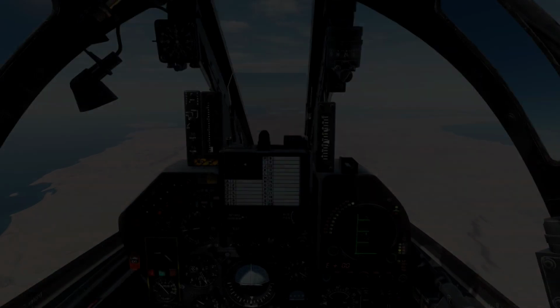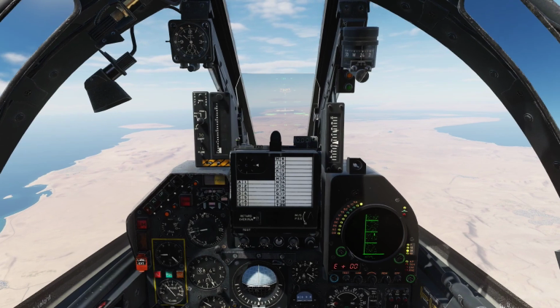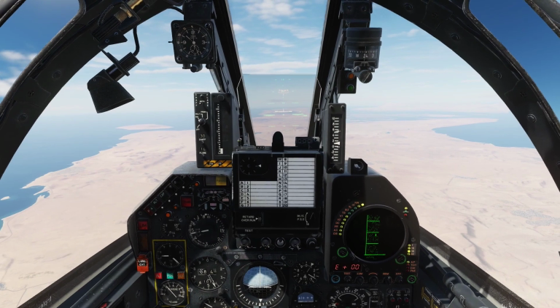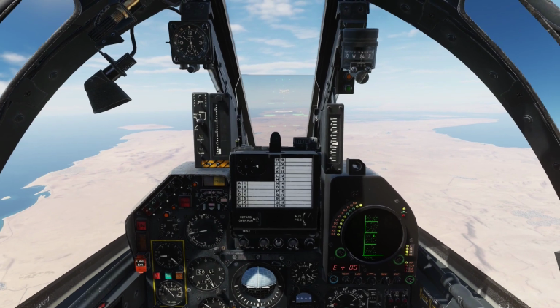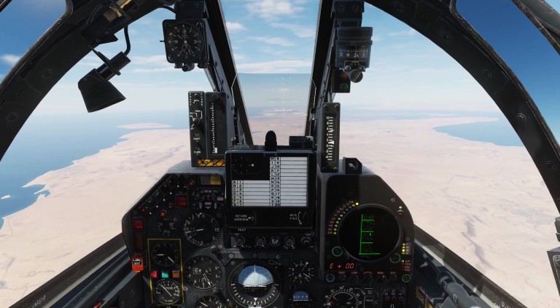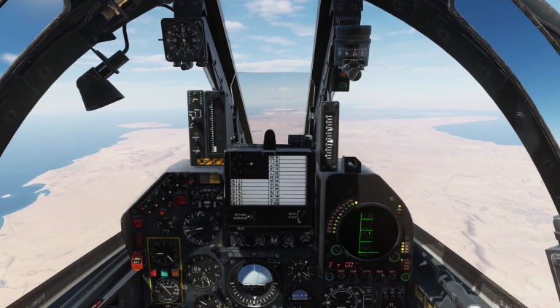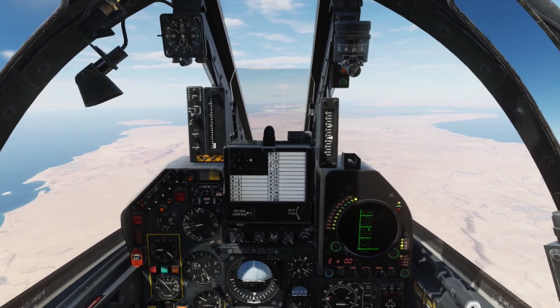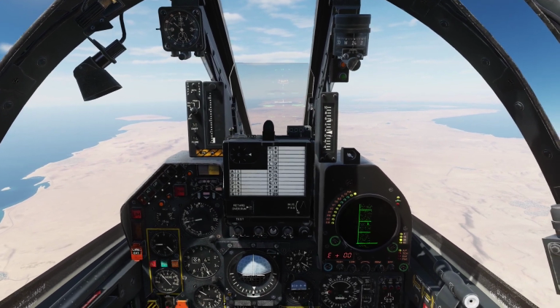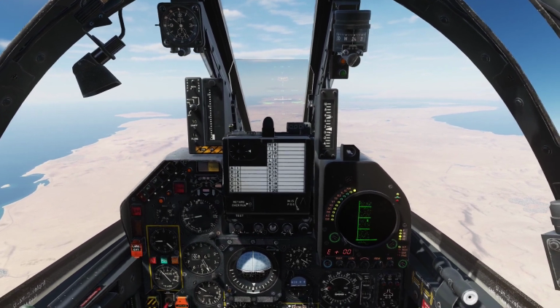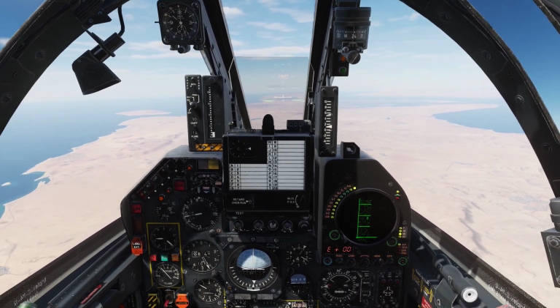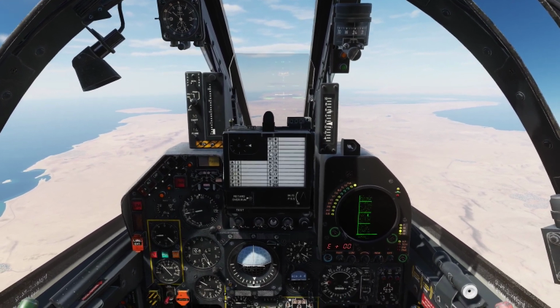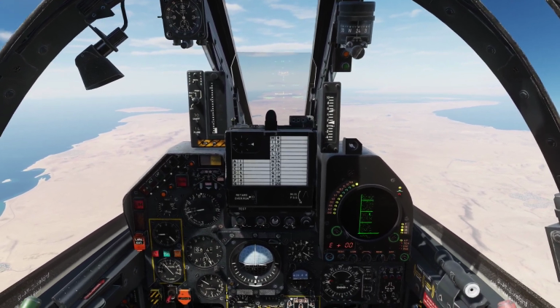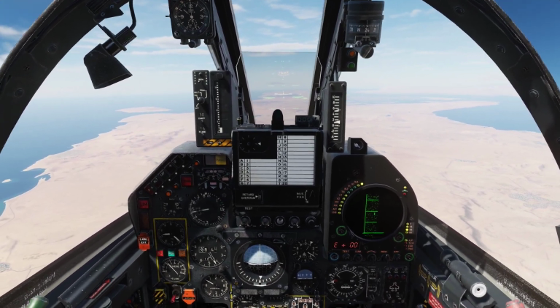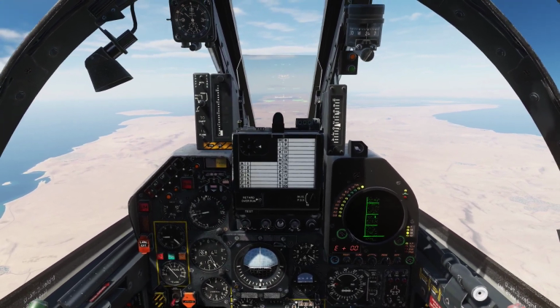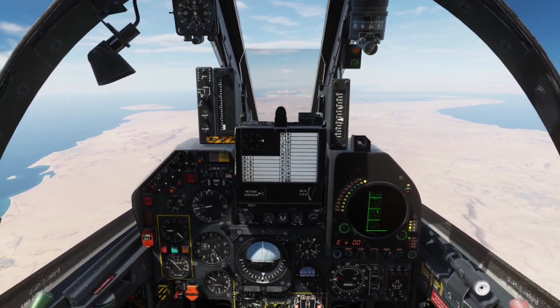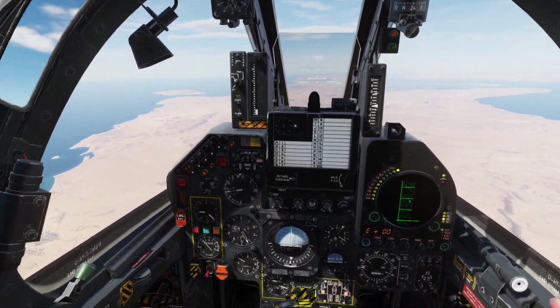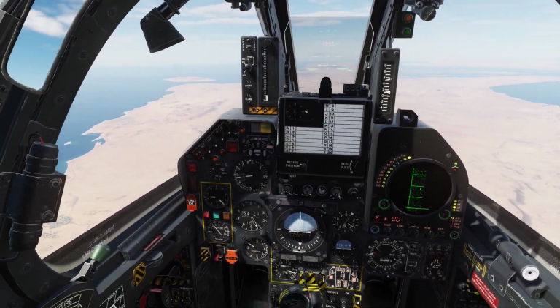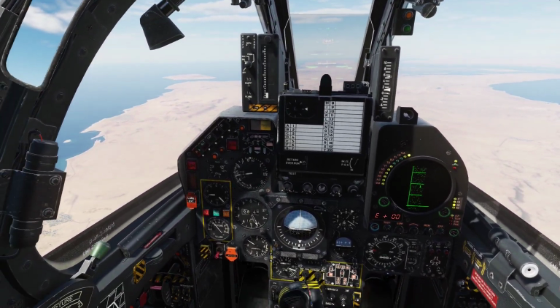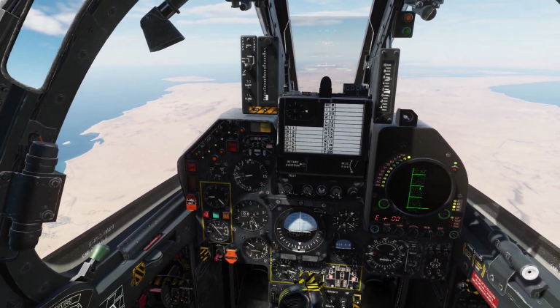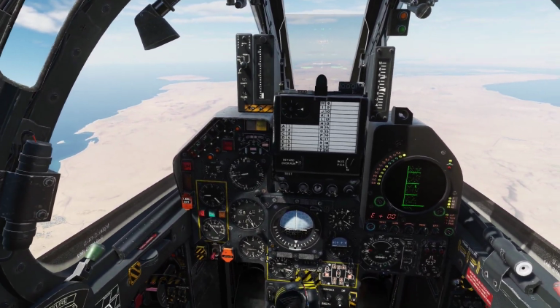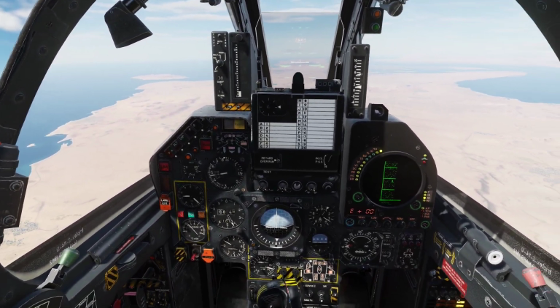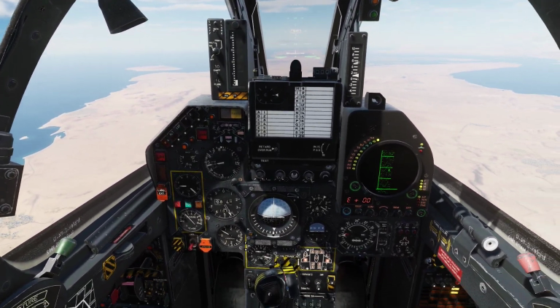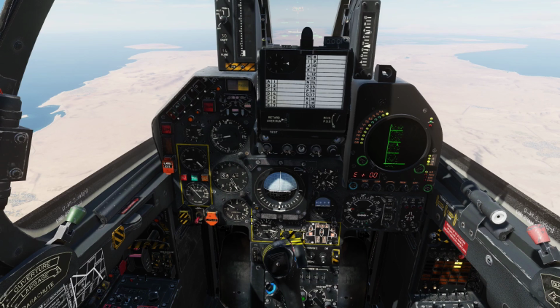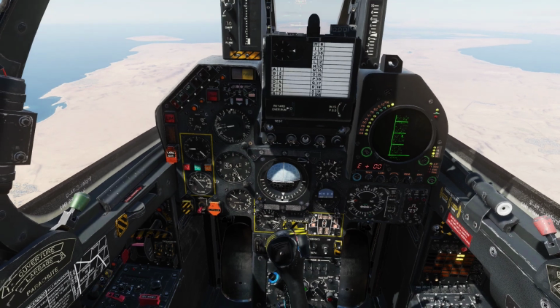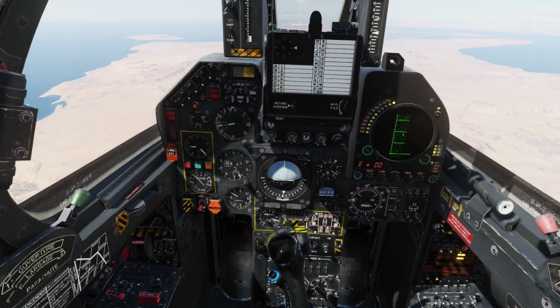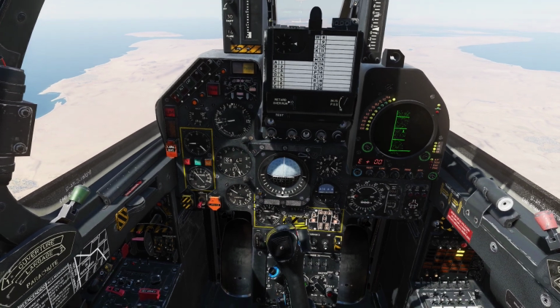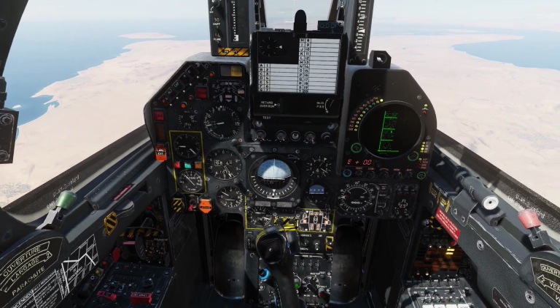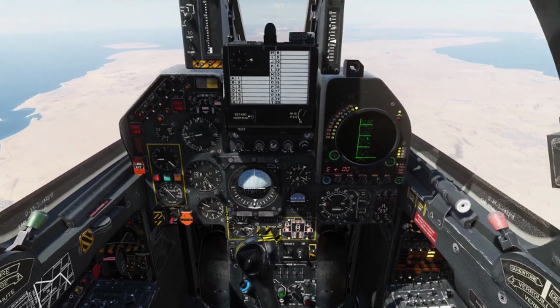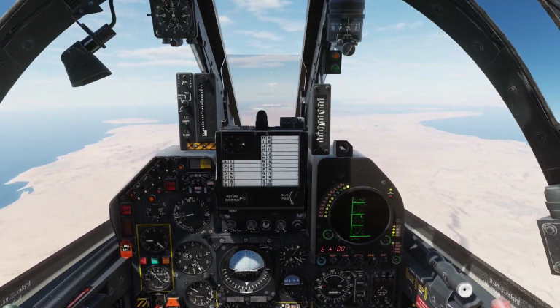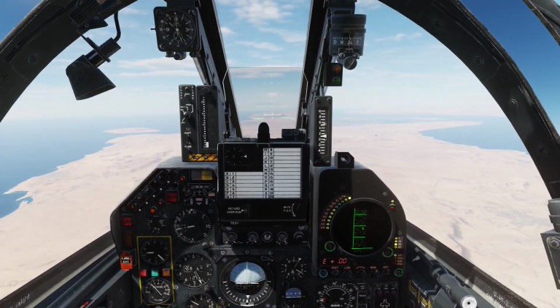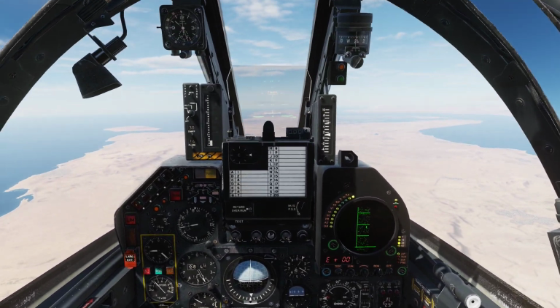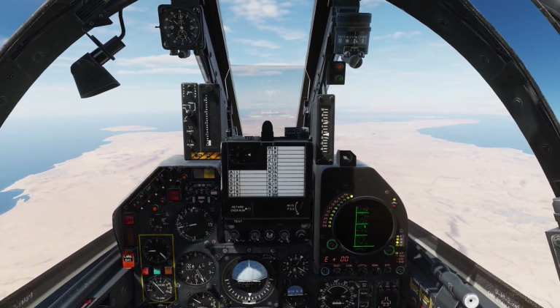Hello everyone, Heinlein here and welcome back to my channel. In this tutorial we will go through how to do a VFR landing in the Mirage F1.